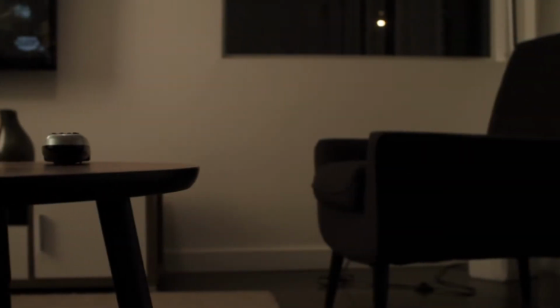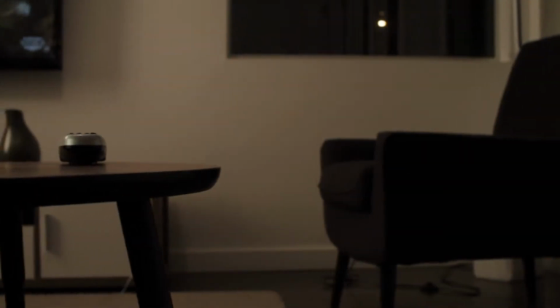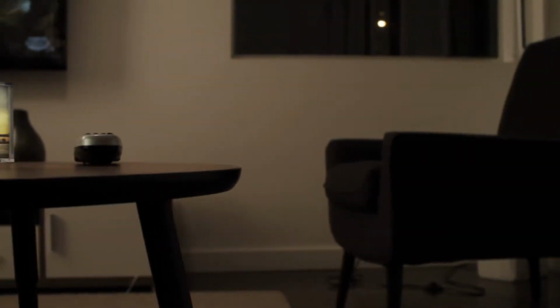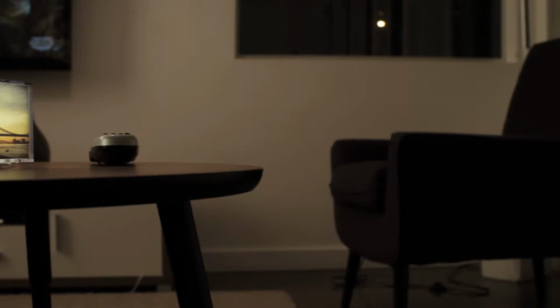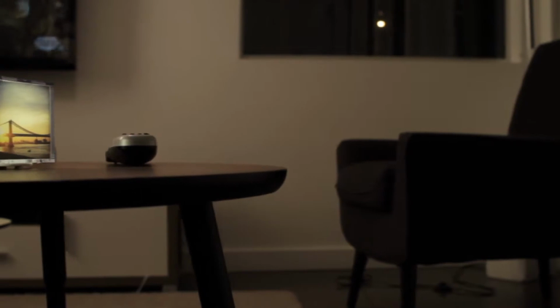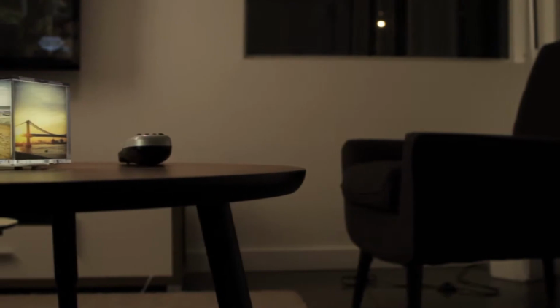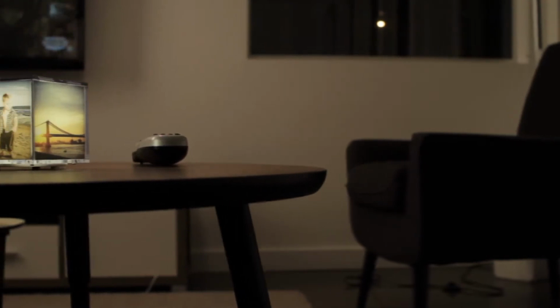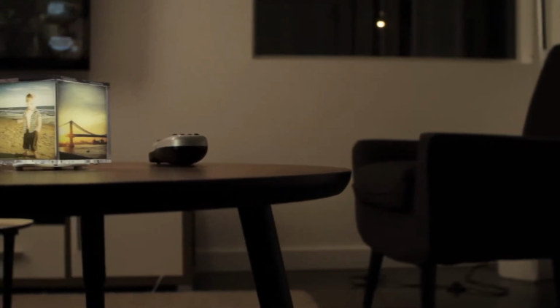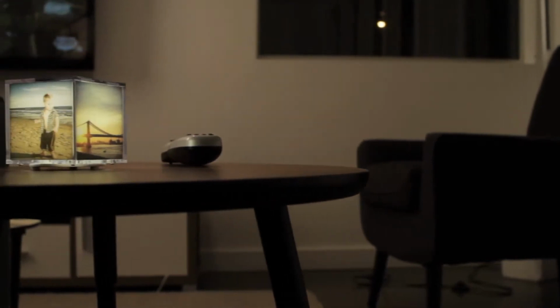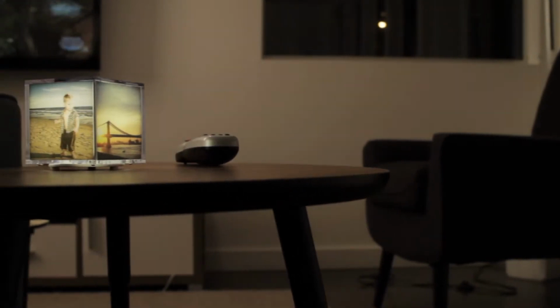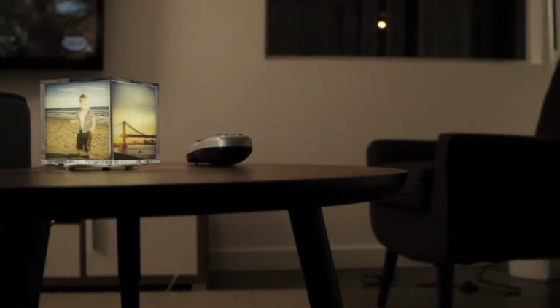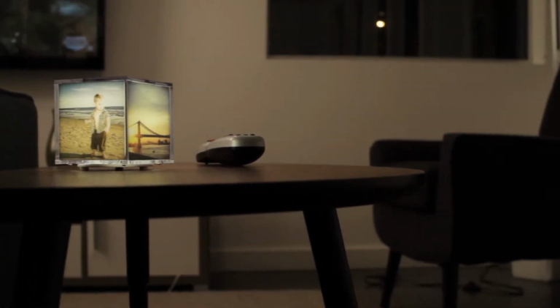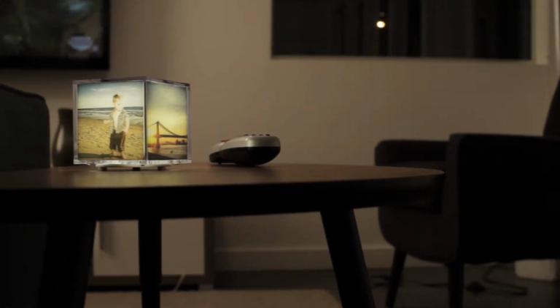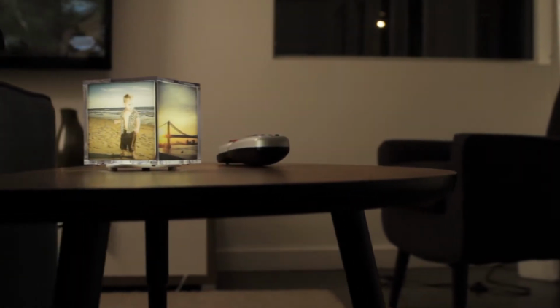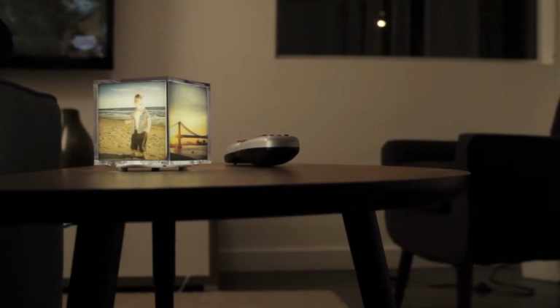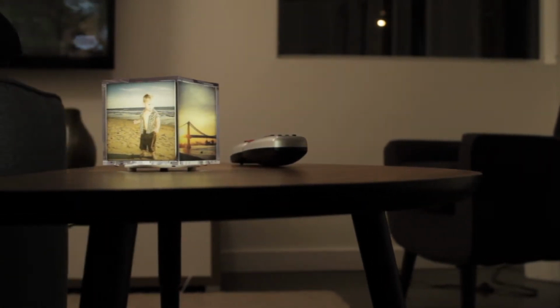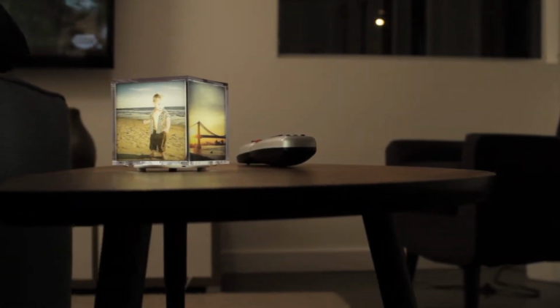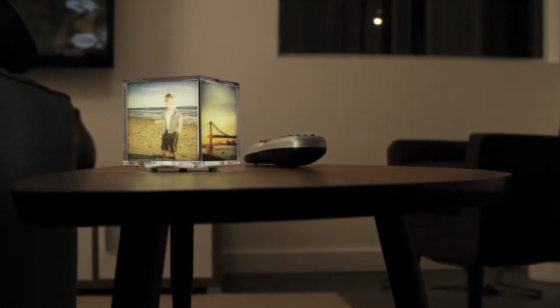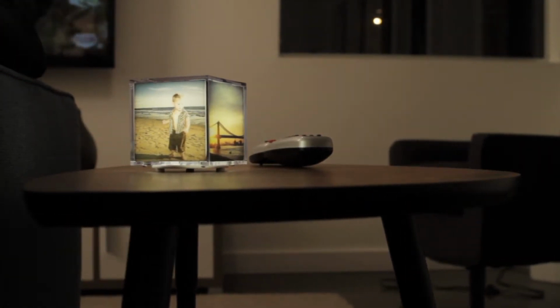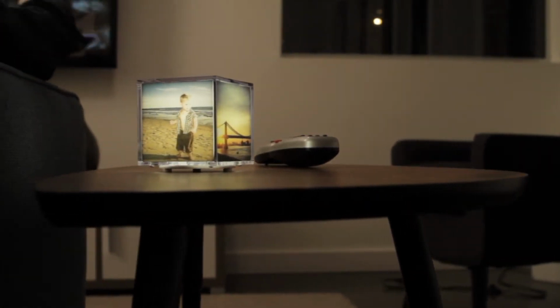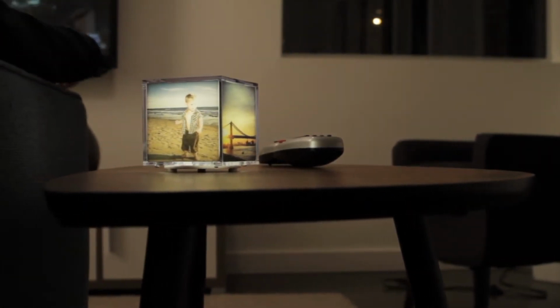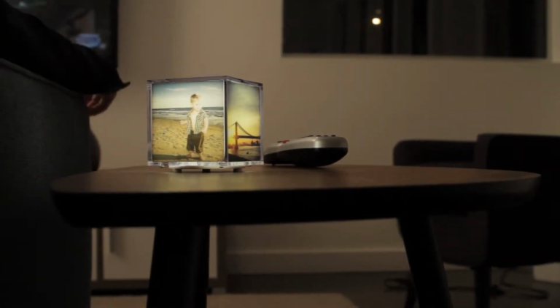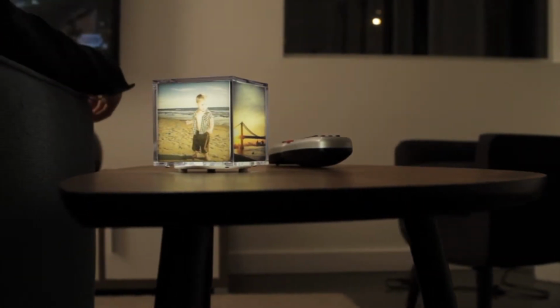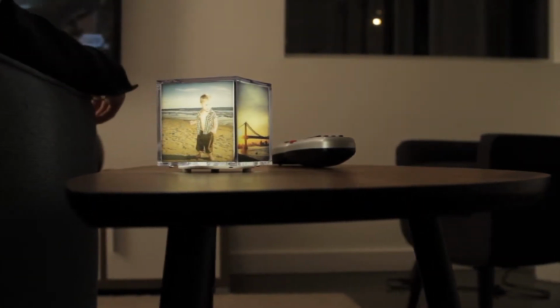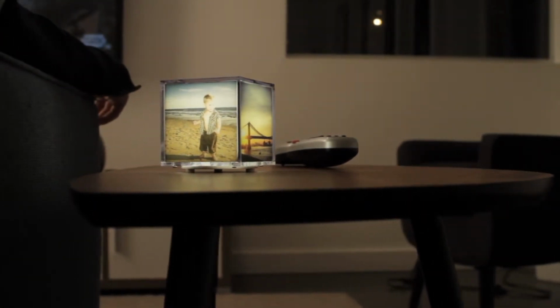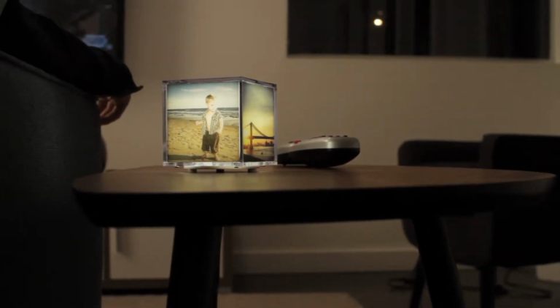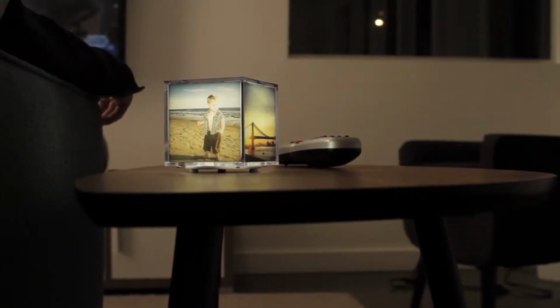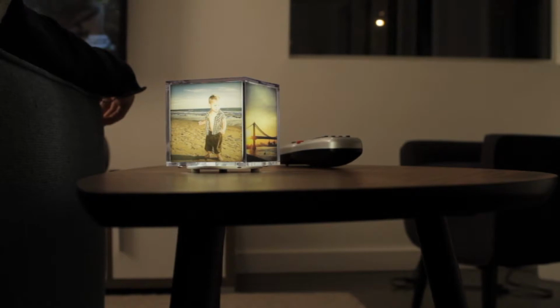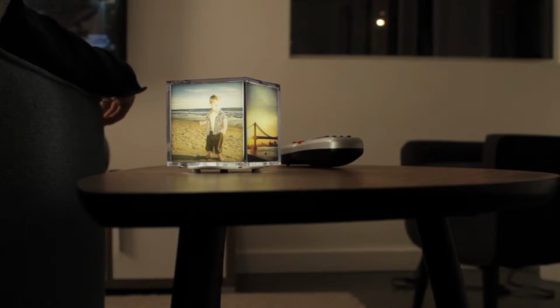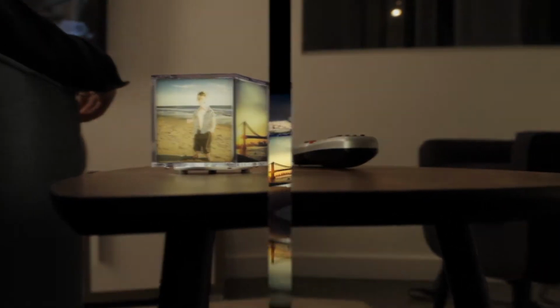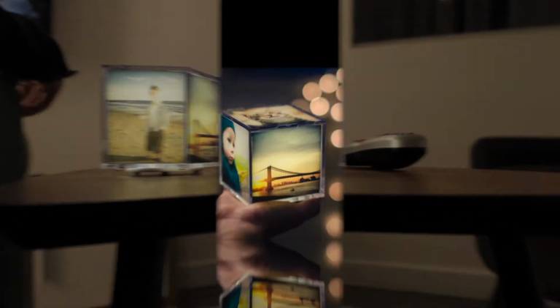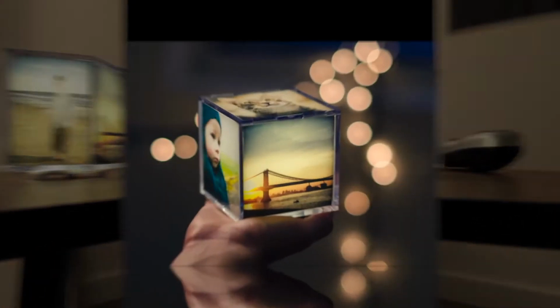It's called Quby. Quby is the illuminating photo cube that brings new life to your Instagram and mobile device photos.